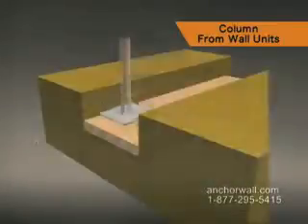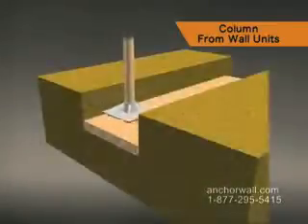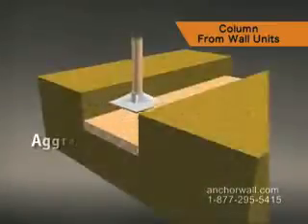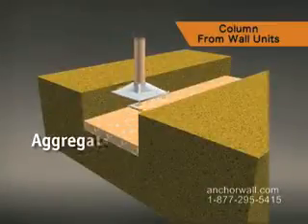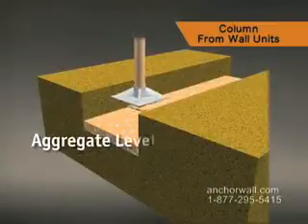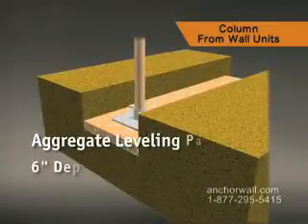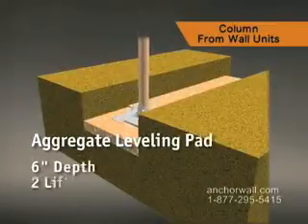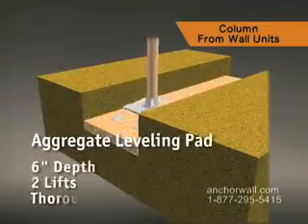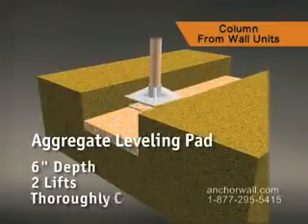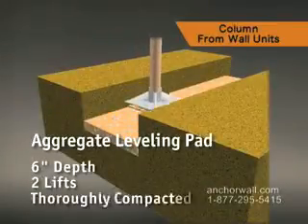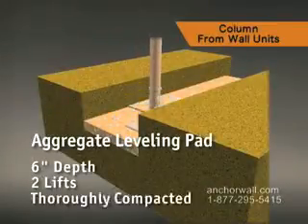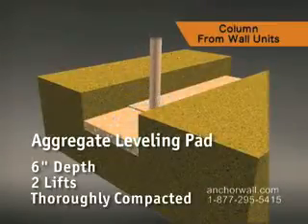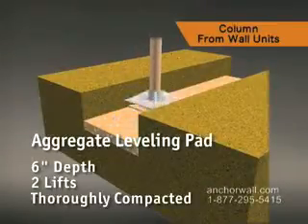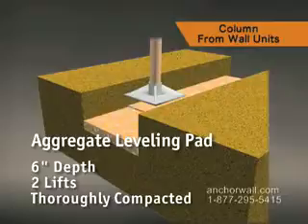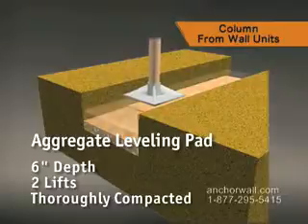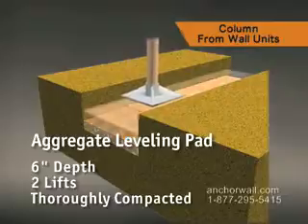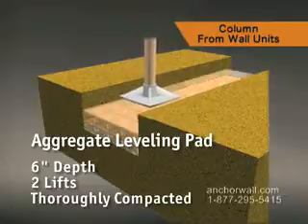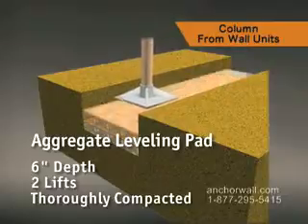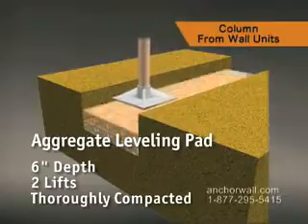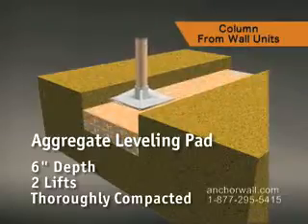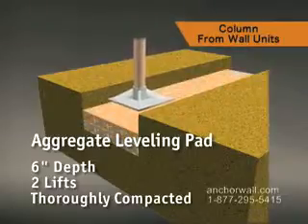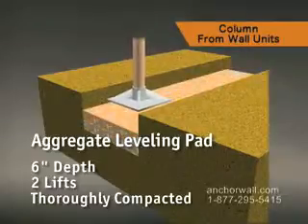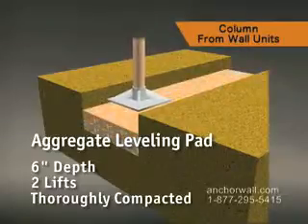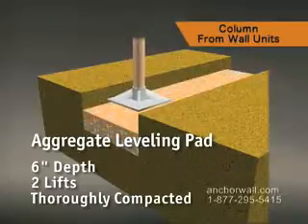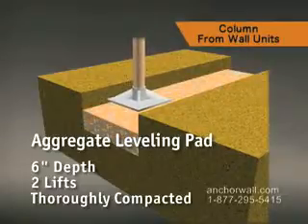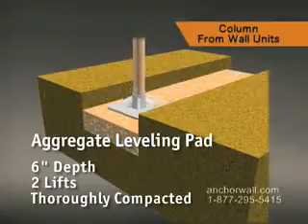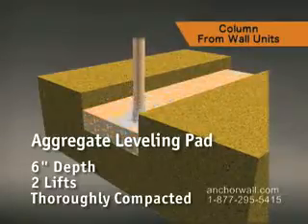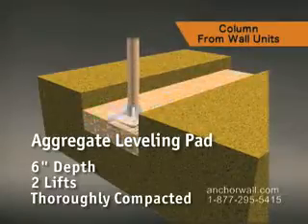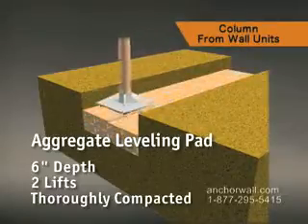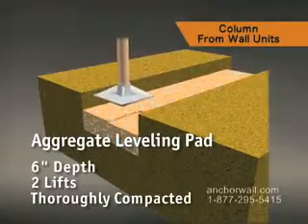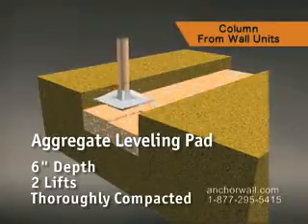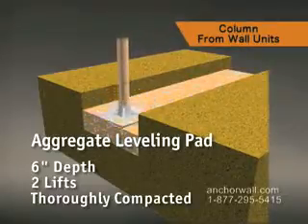The leveling pad is 6 inches deep, built in two lifts, thoroughly compacted after each lift.